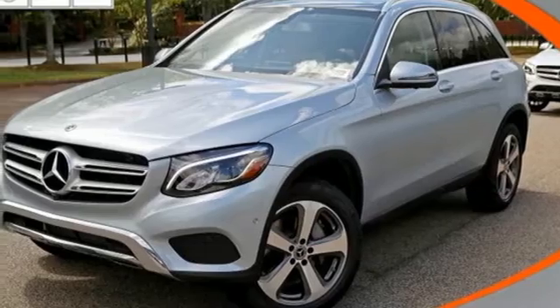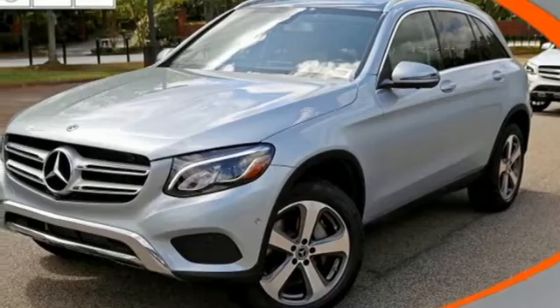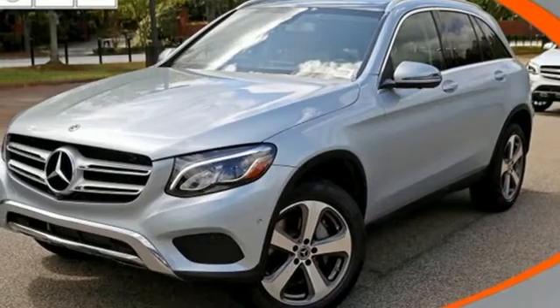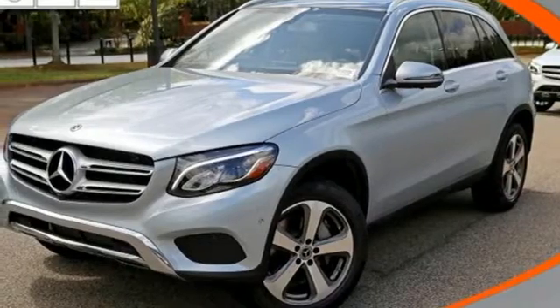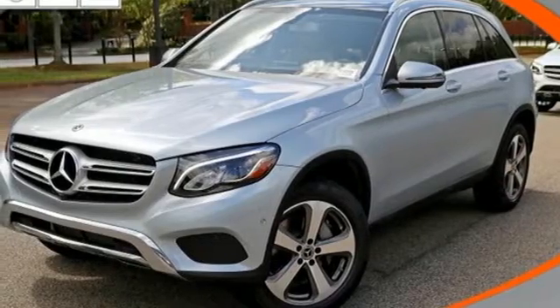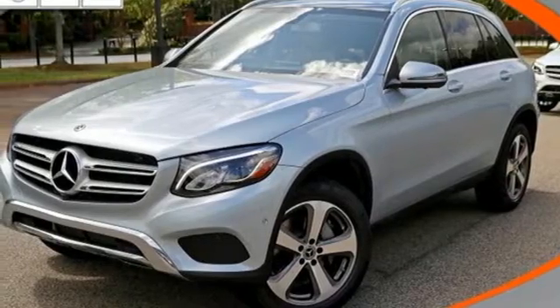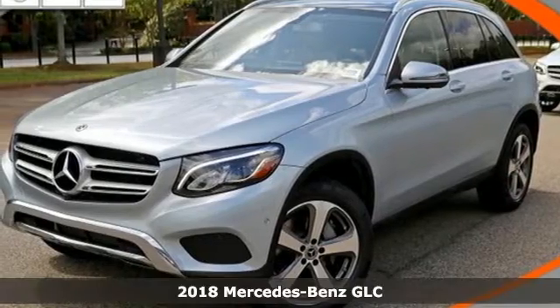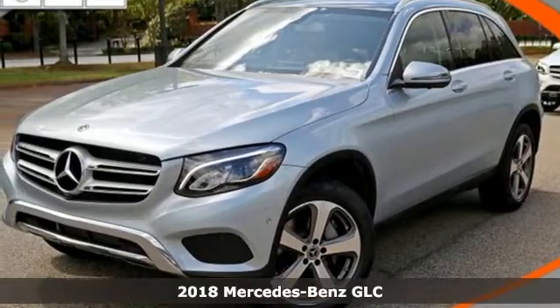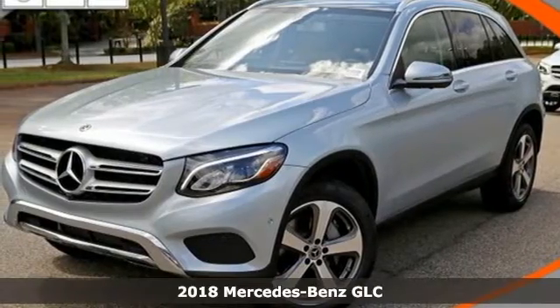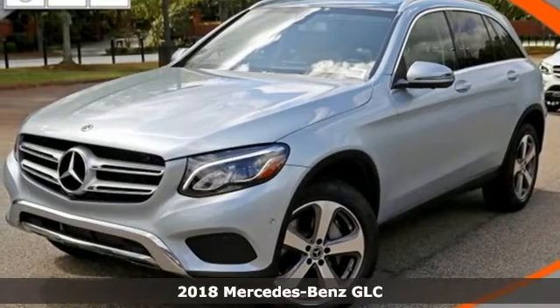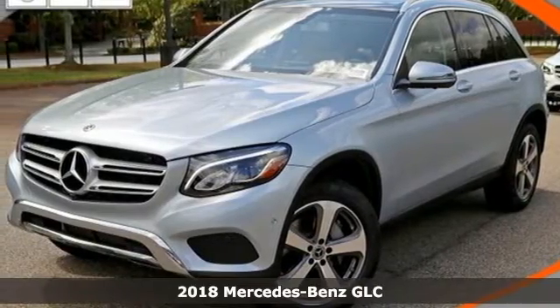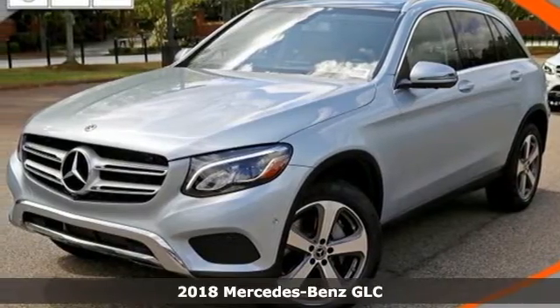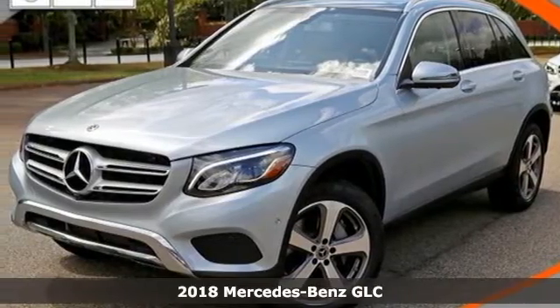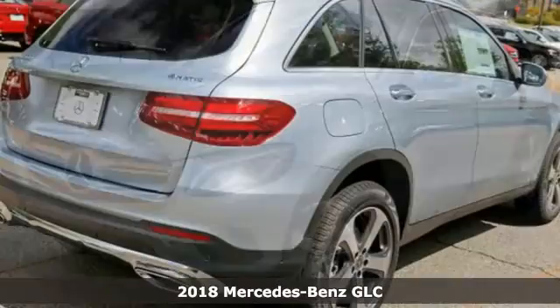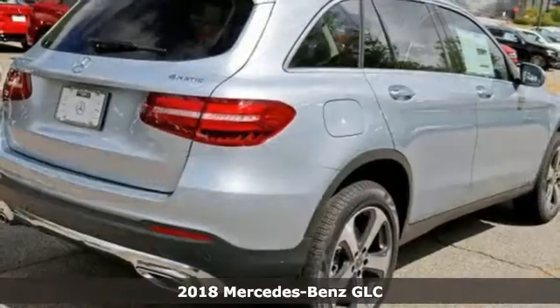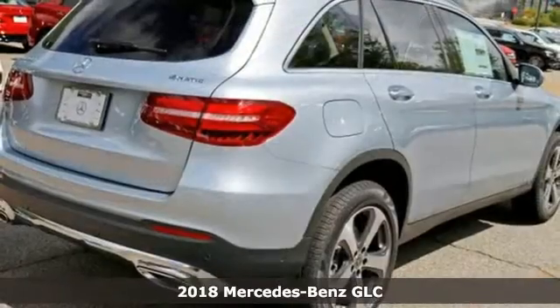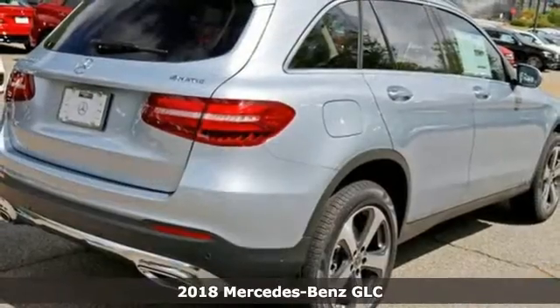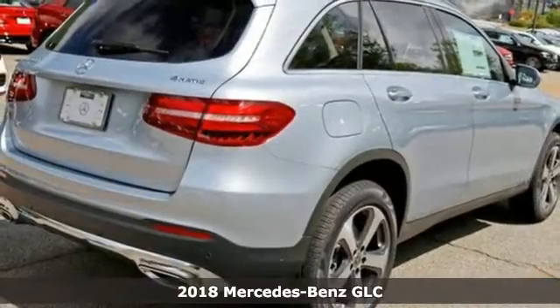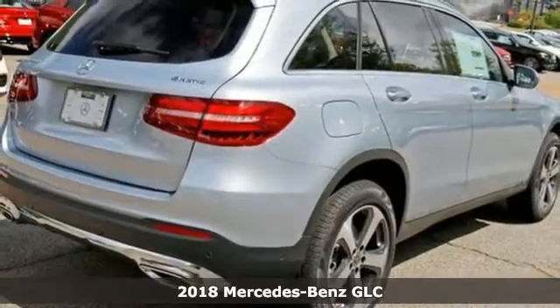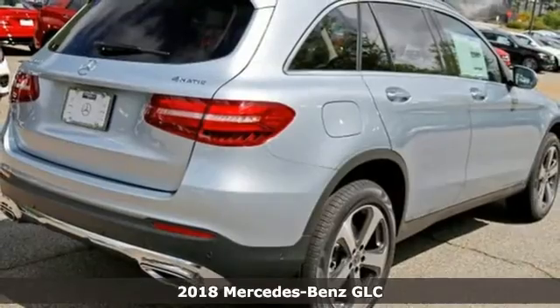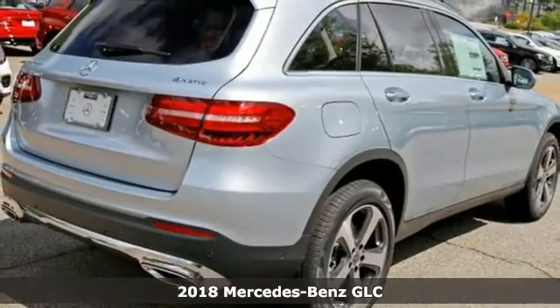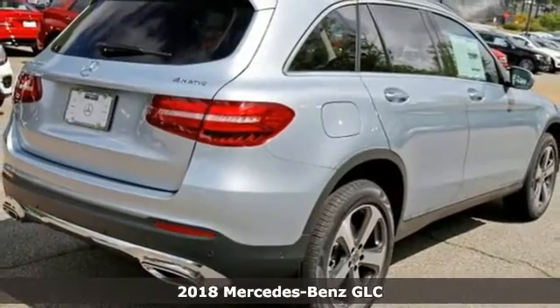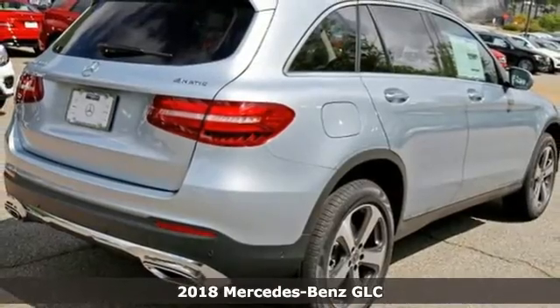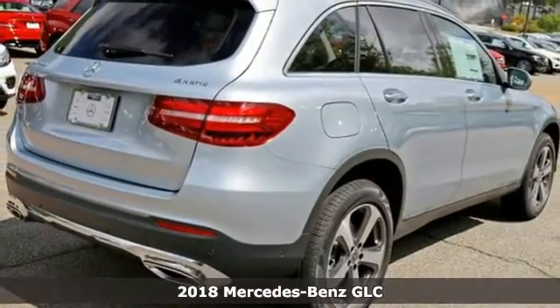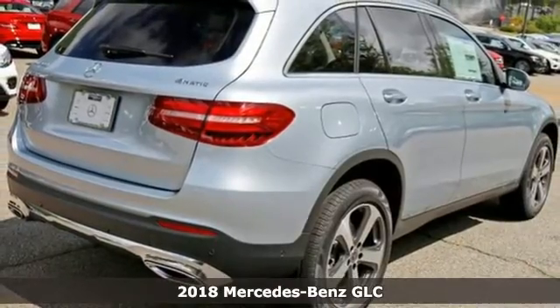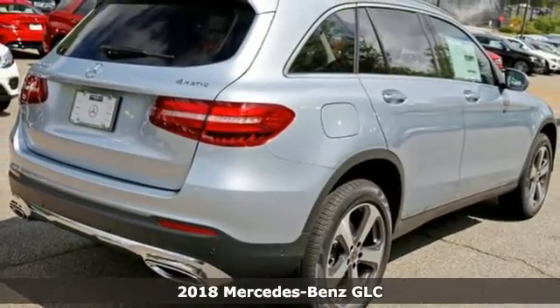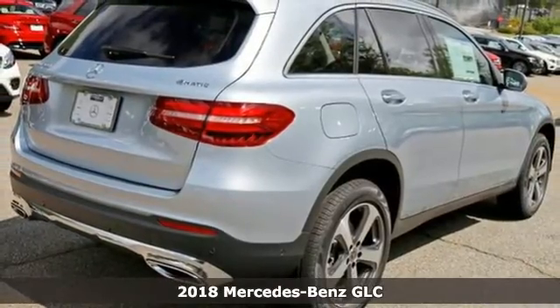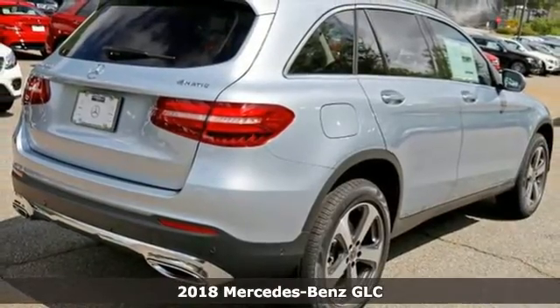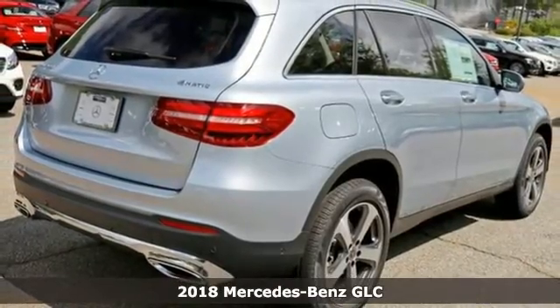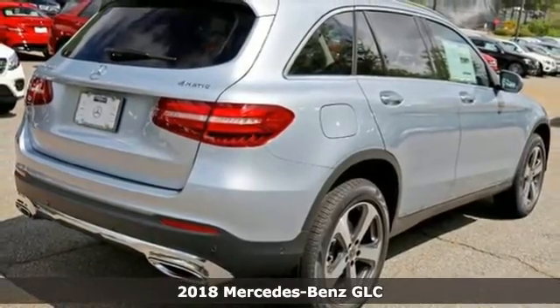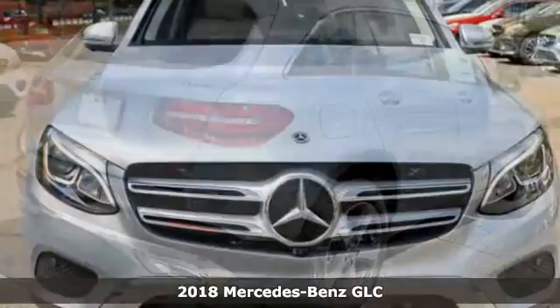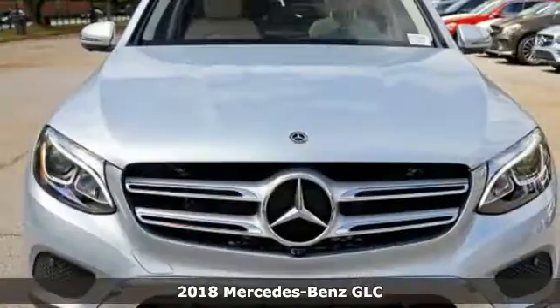Here's a 2018 Mercedes-Benz GLC. High style, high performance Mercedes-Benz.